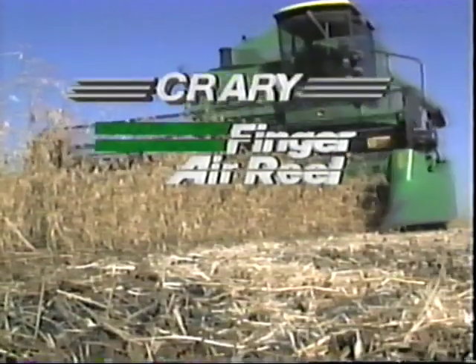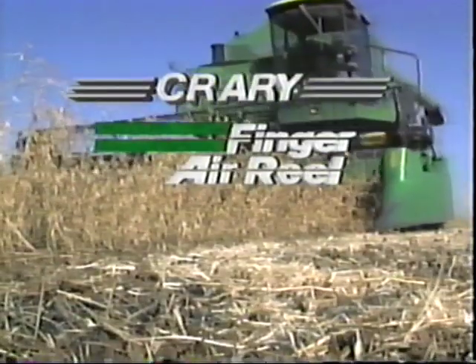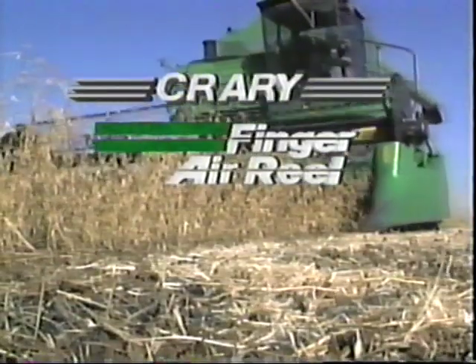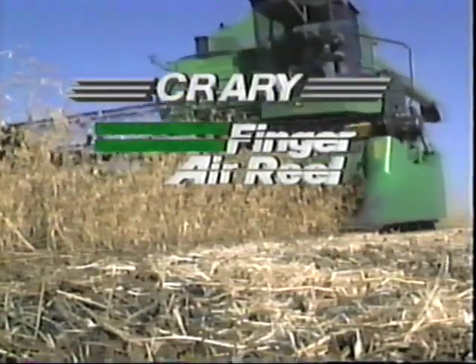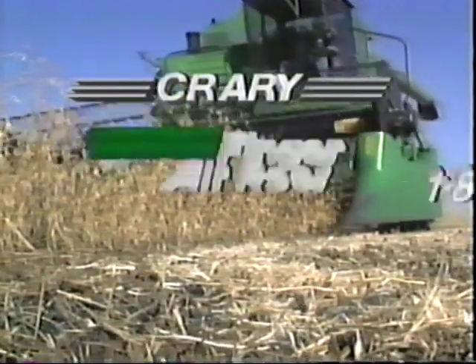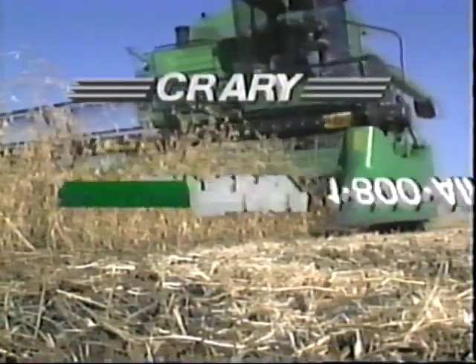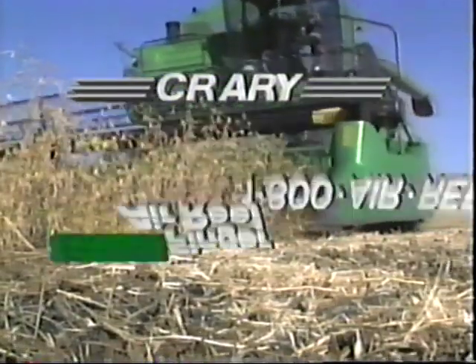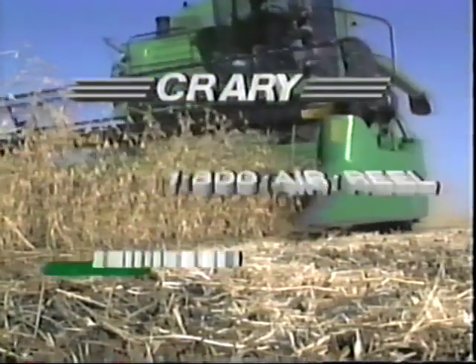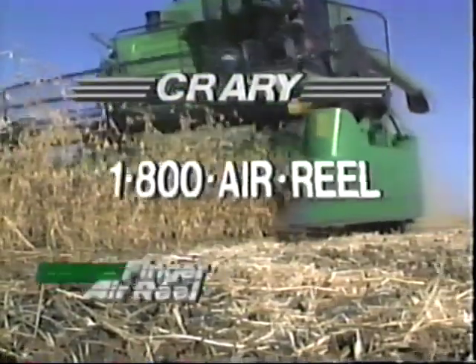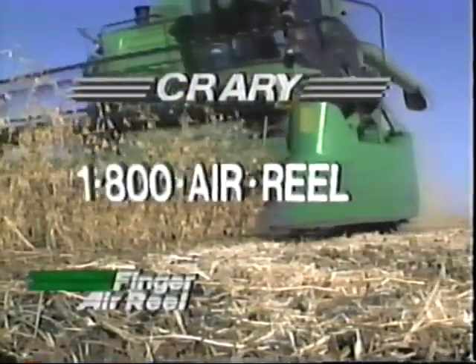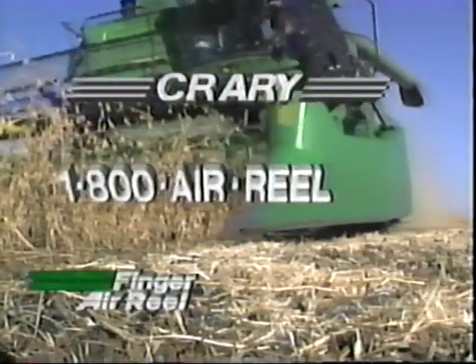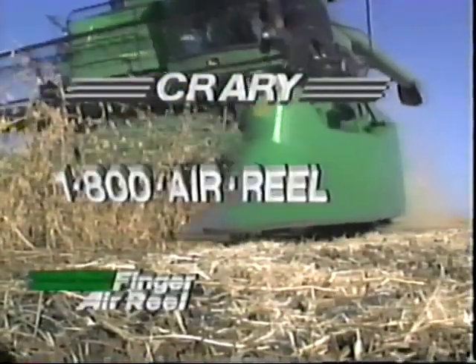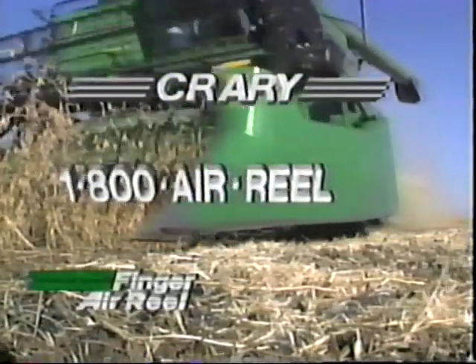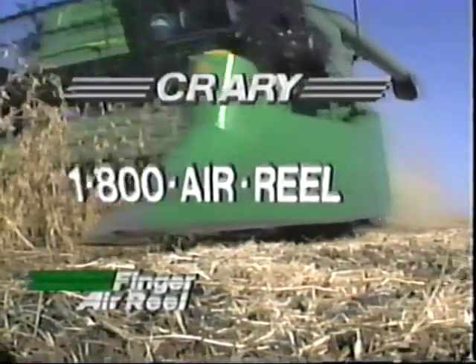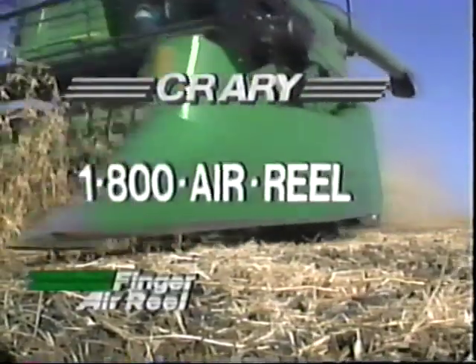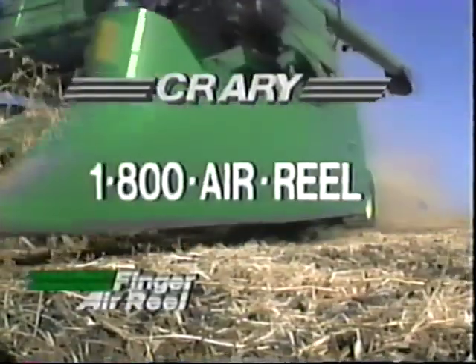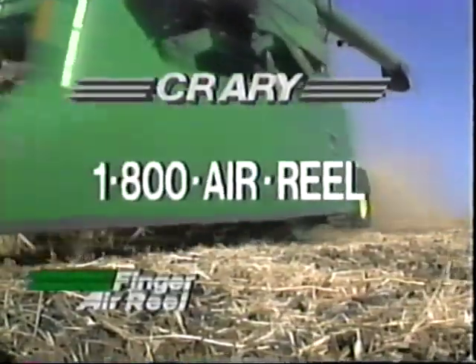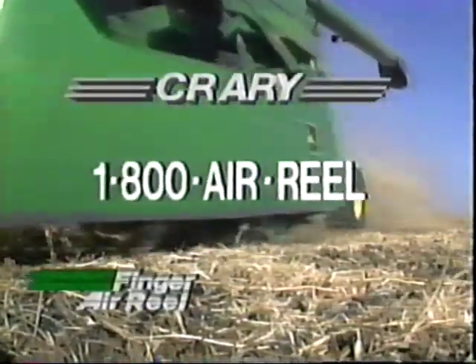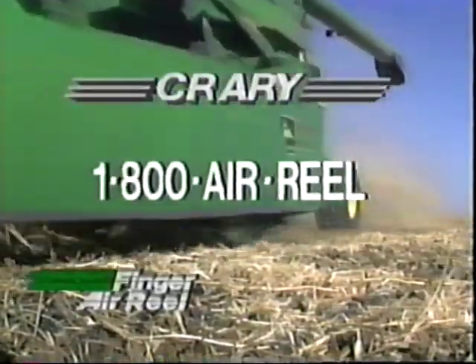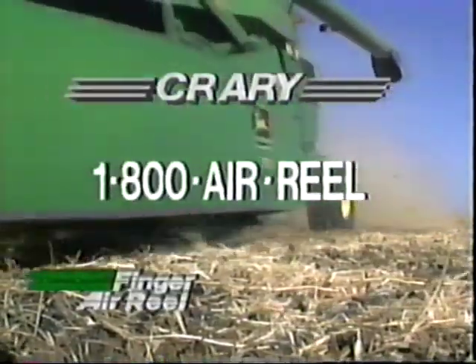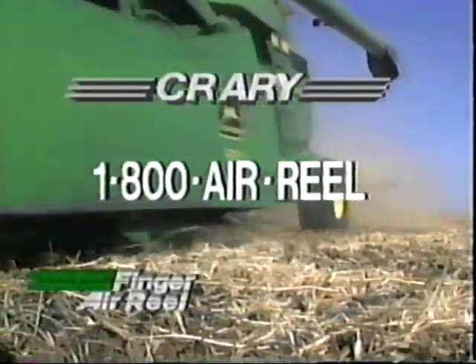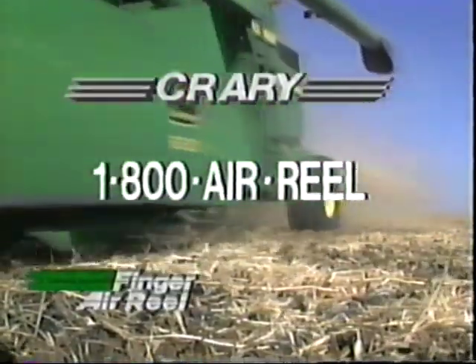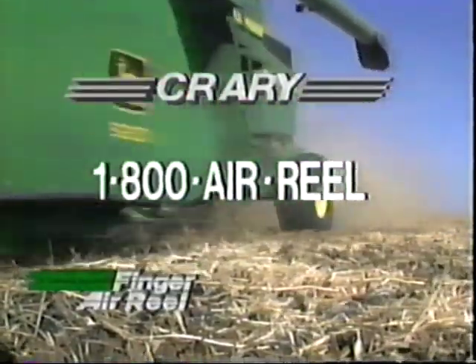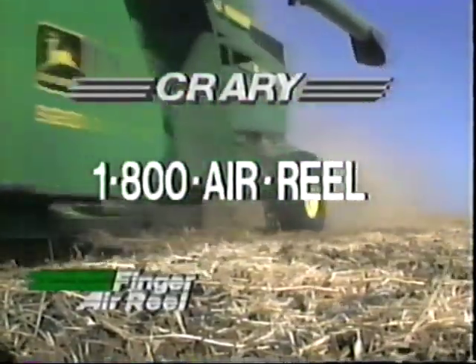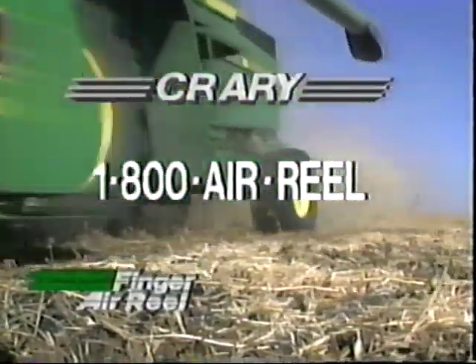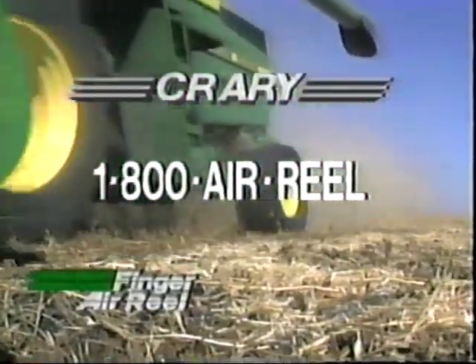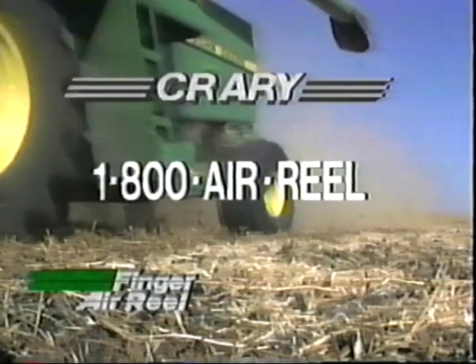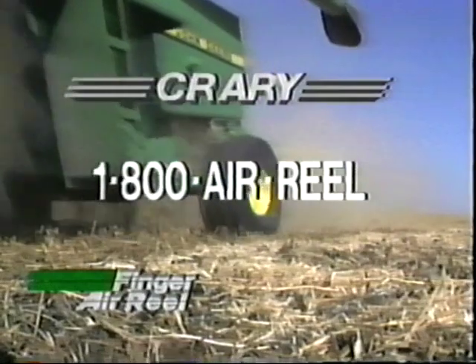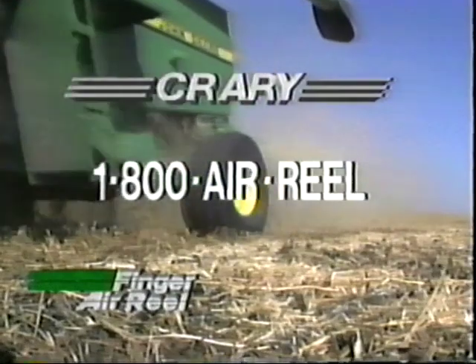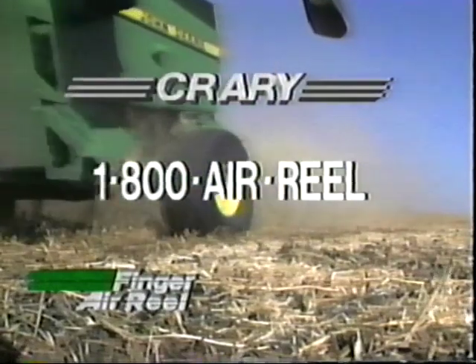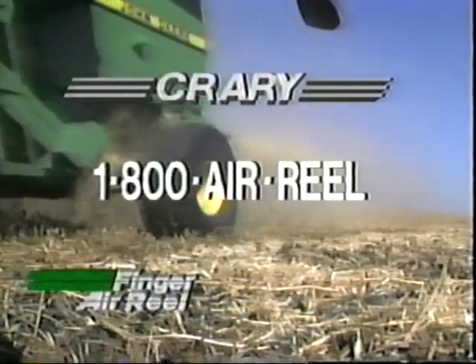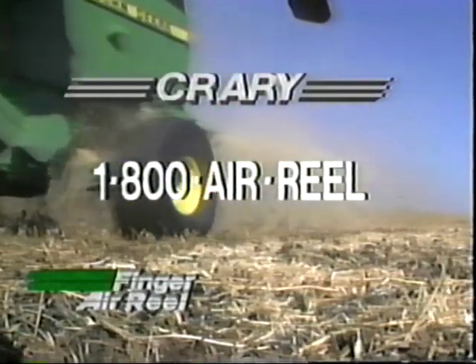See your local dealer today or call 1-800-AIR-REEL for the dealership nearest you.